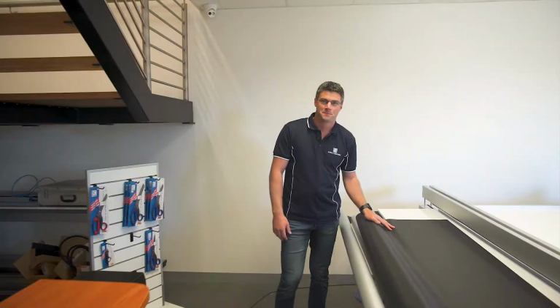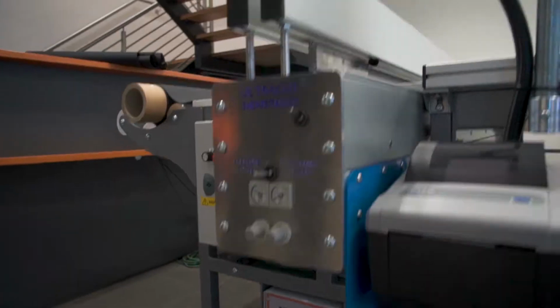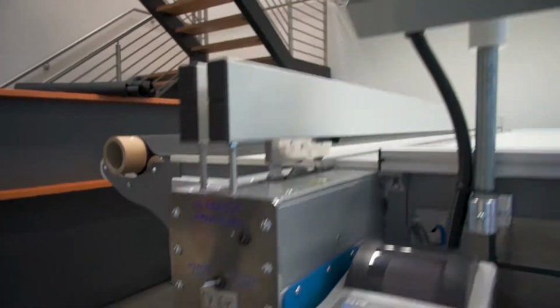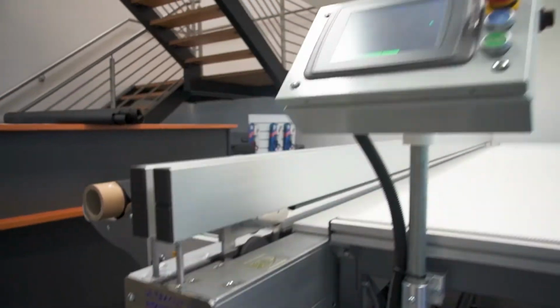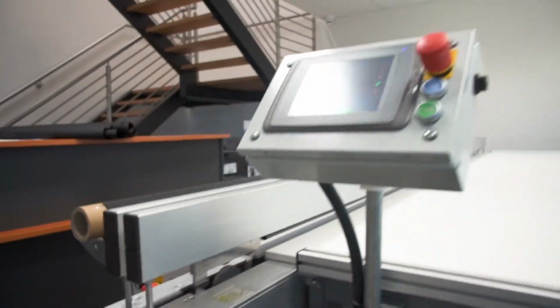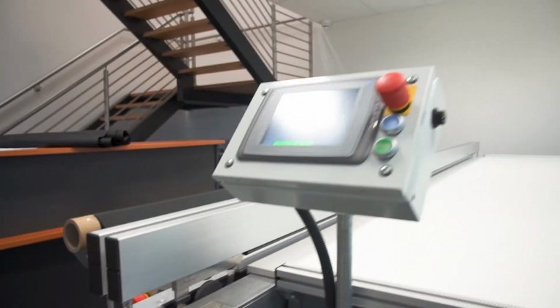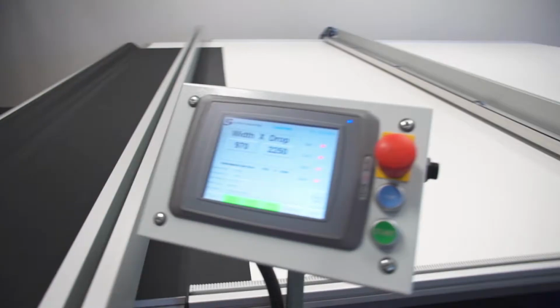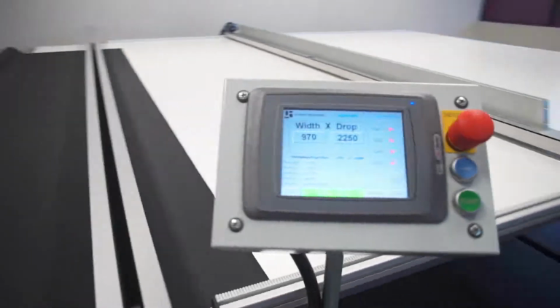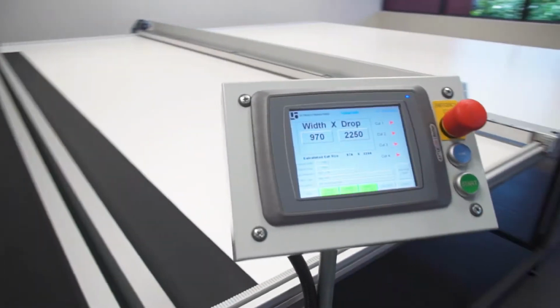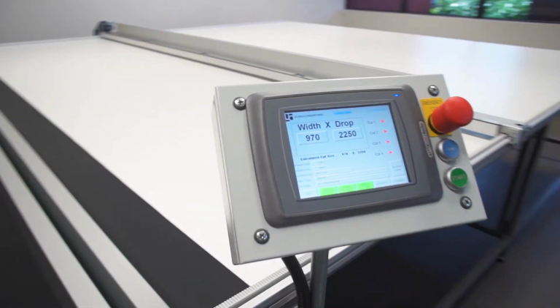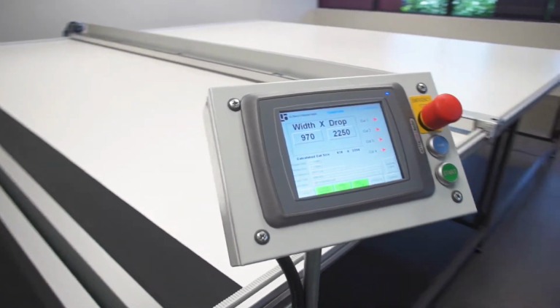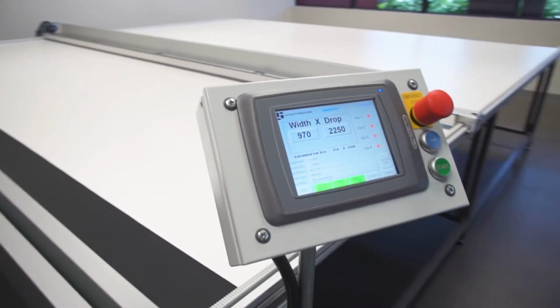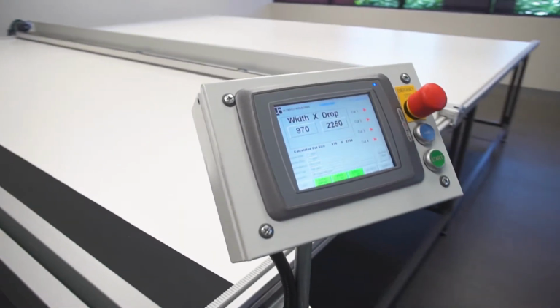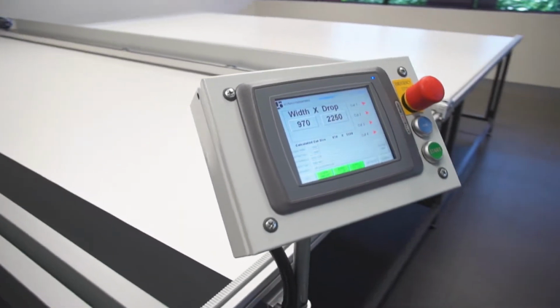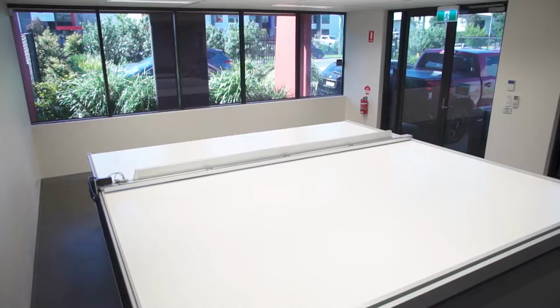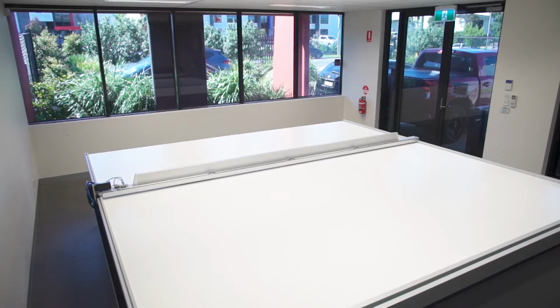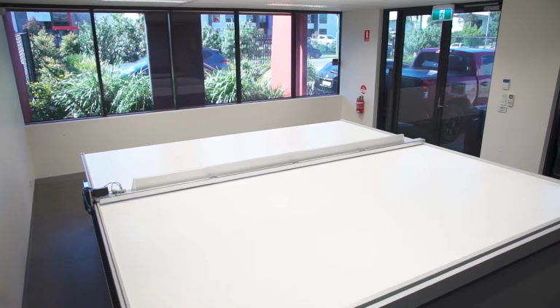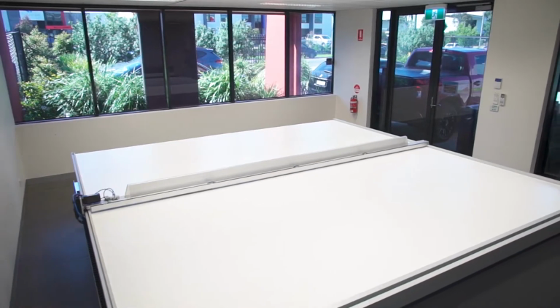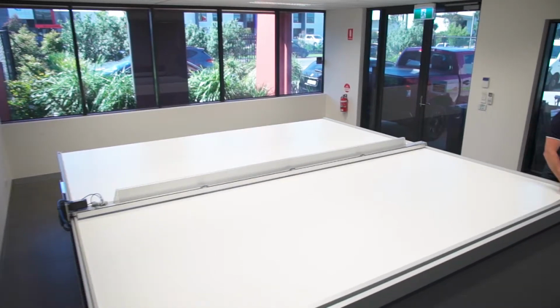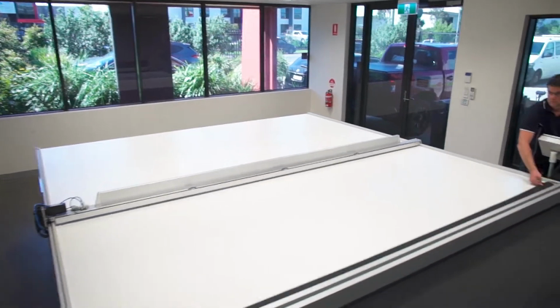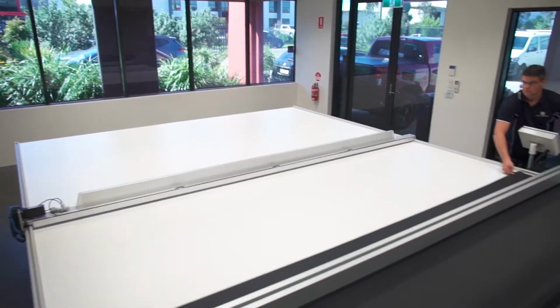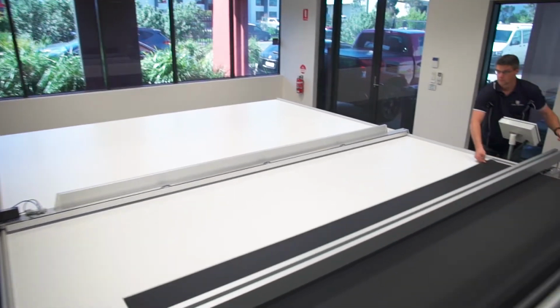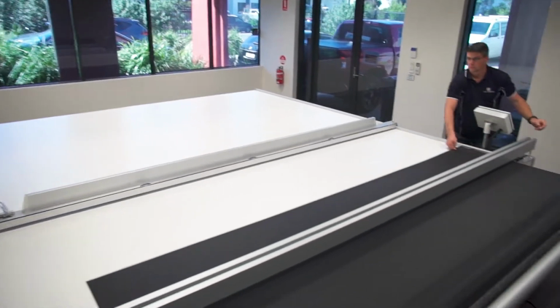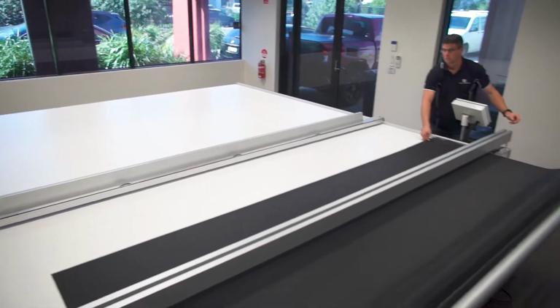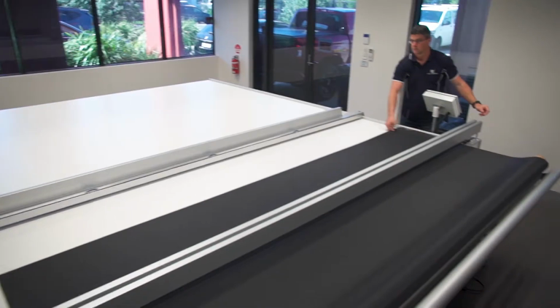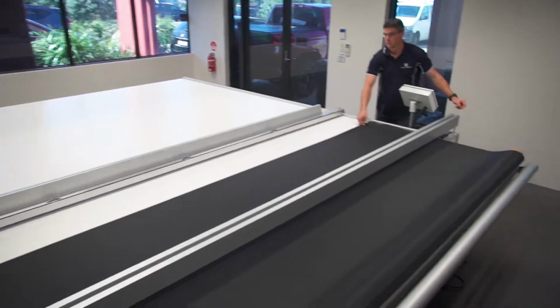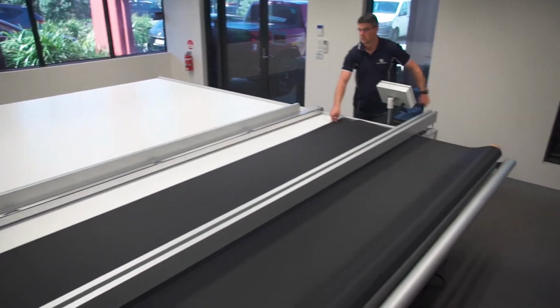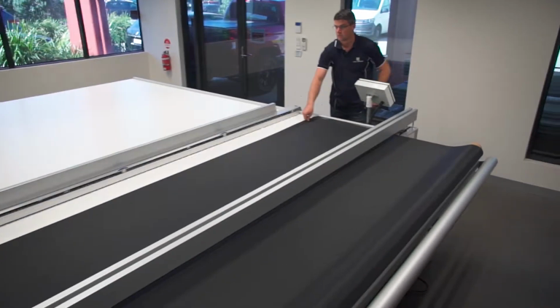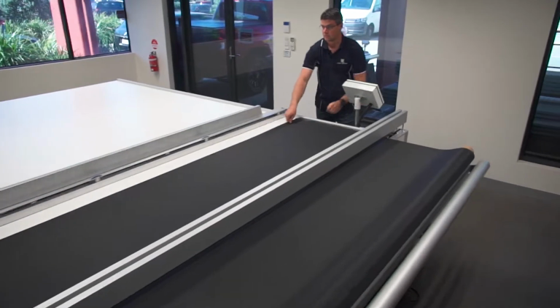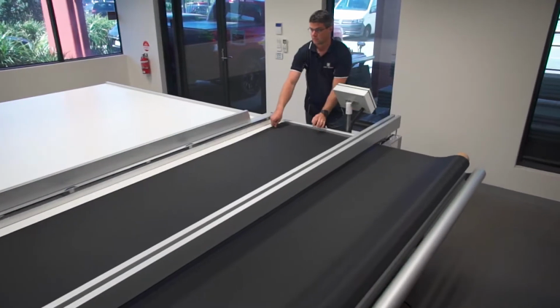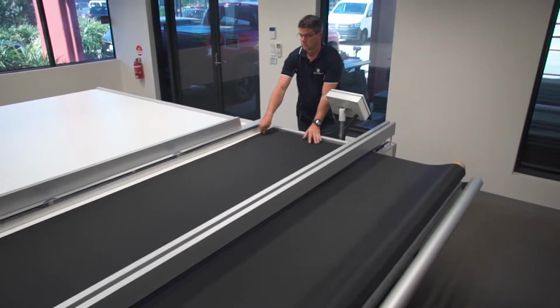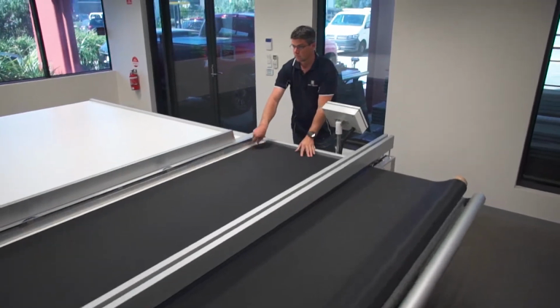The Combo Cutter has an ultra-reliable drive system. Some of our customers have cut over 150,000 blinds before requiring maintenance.